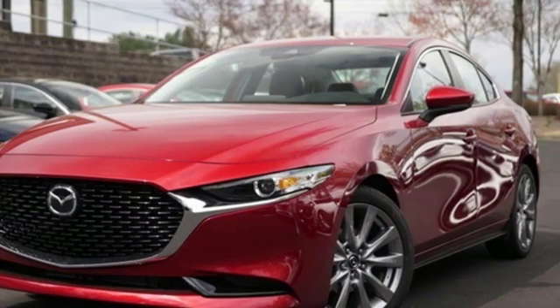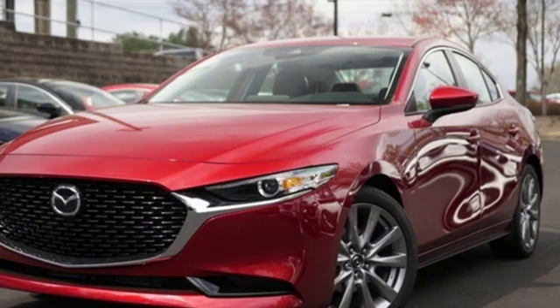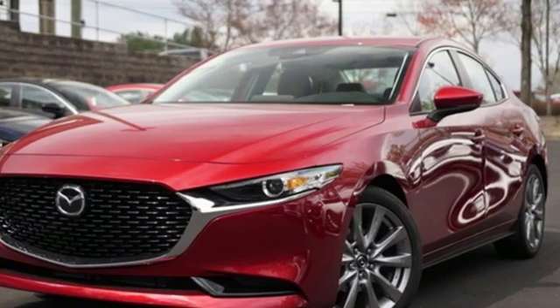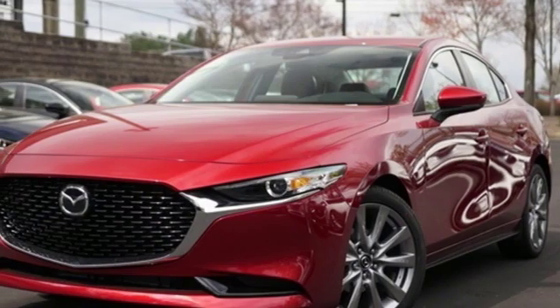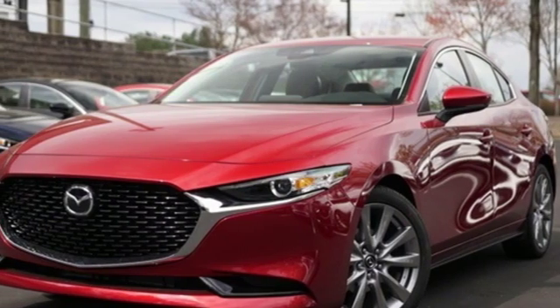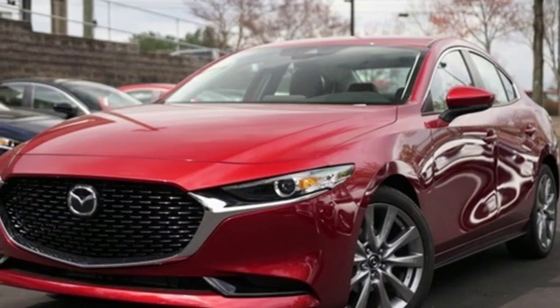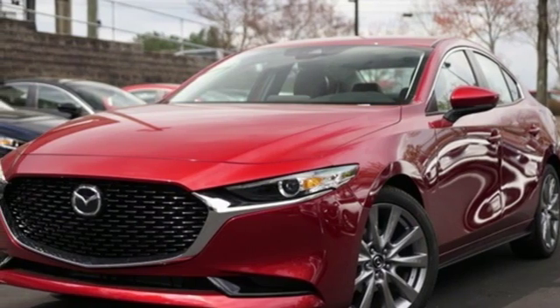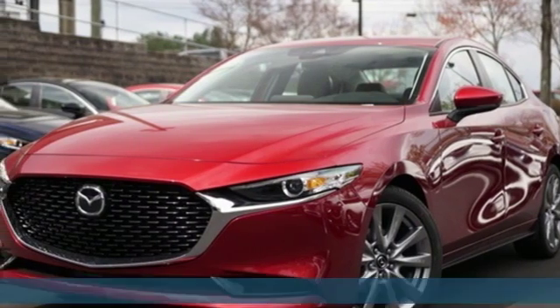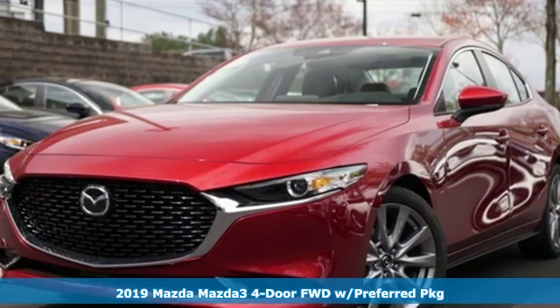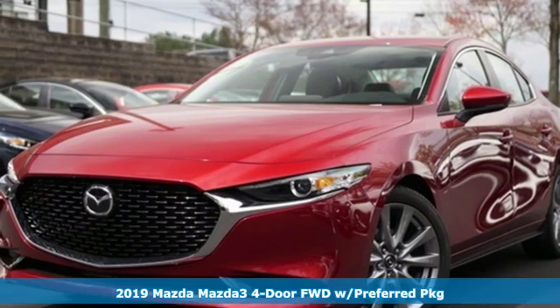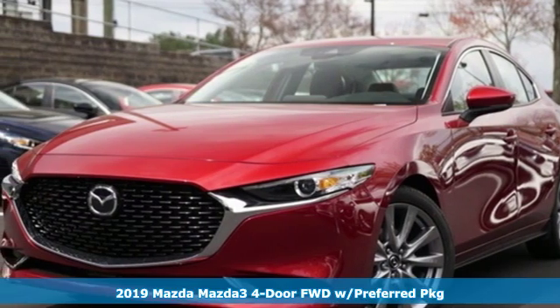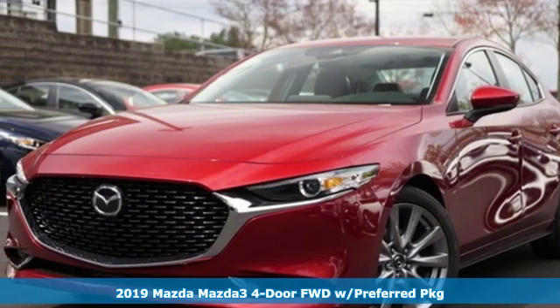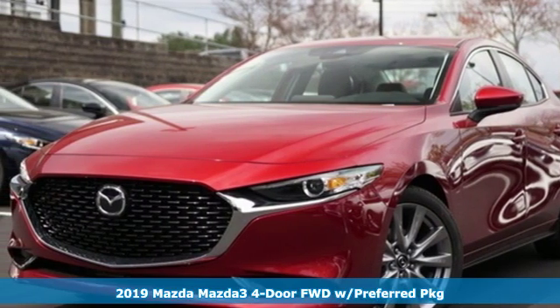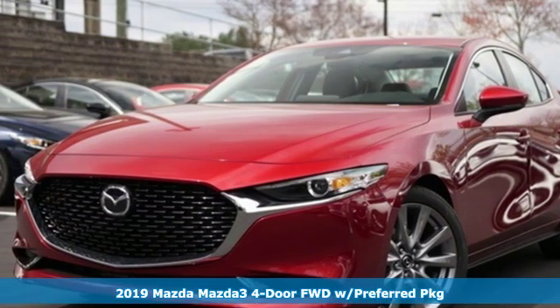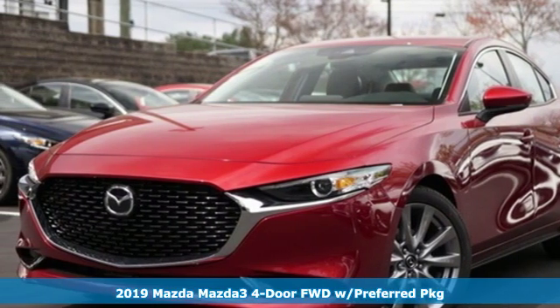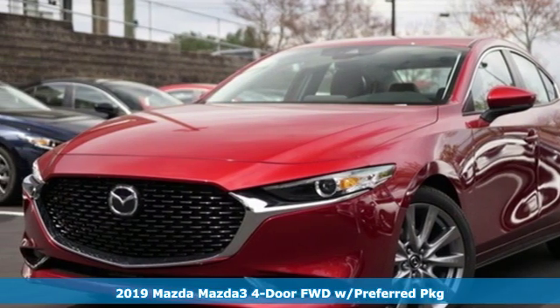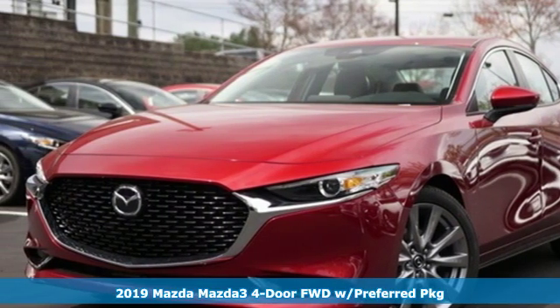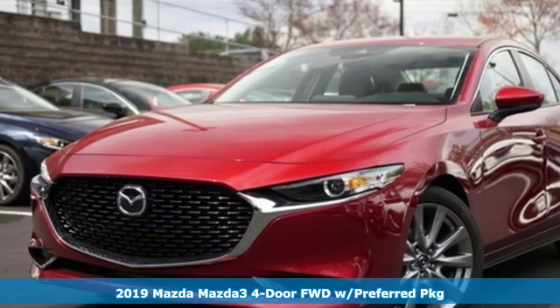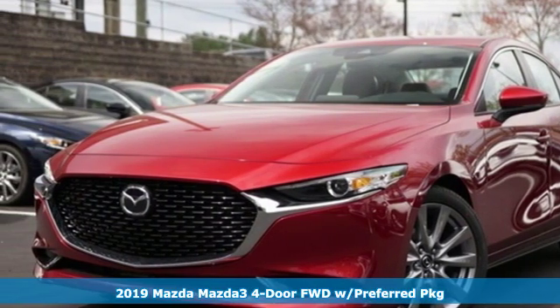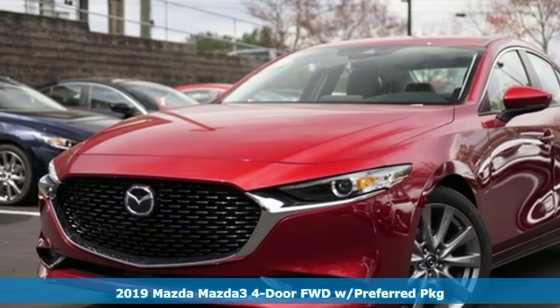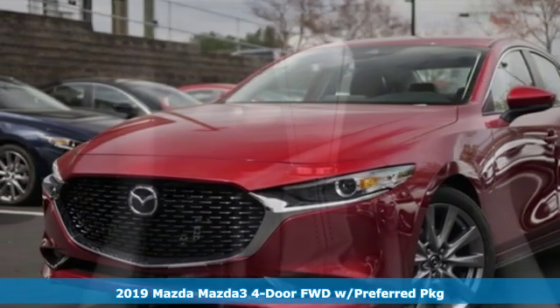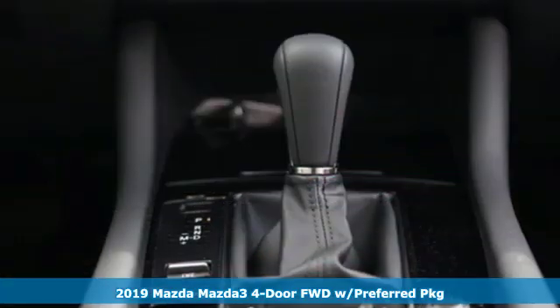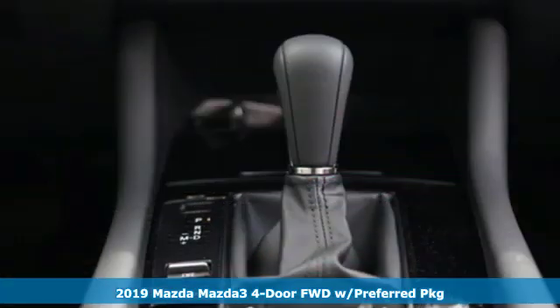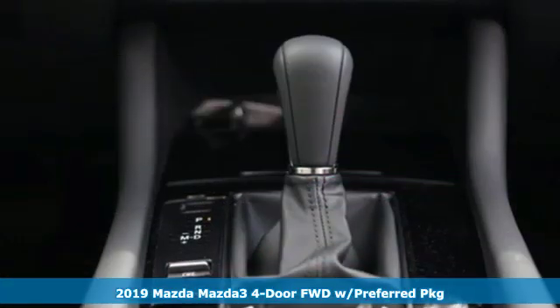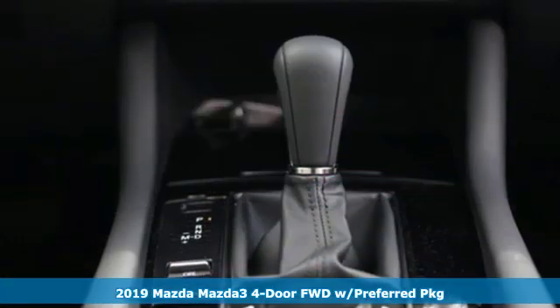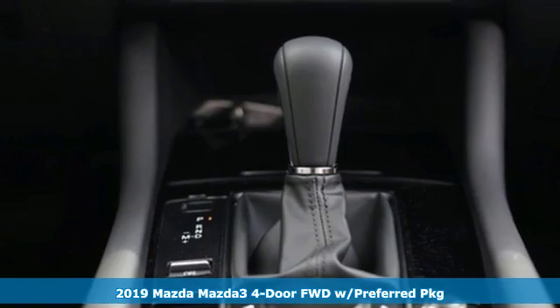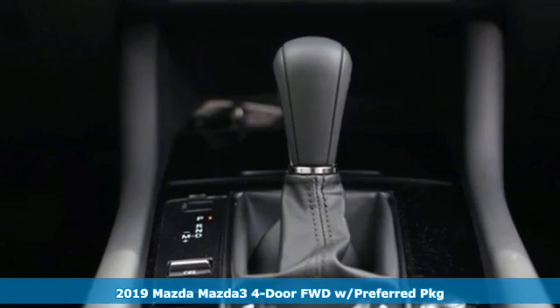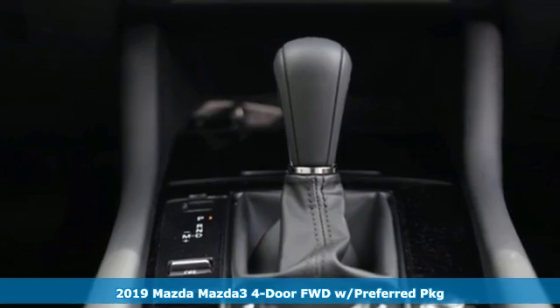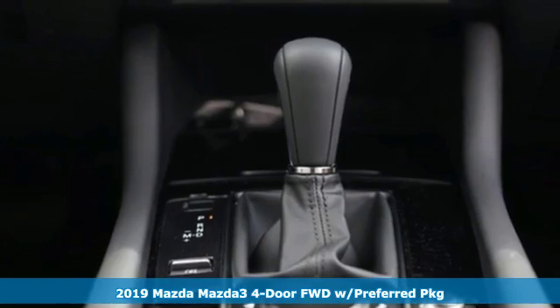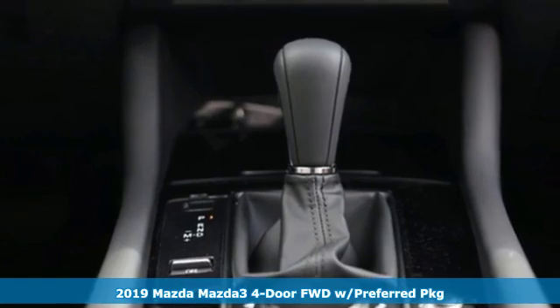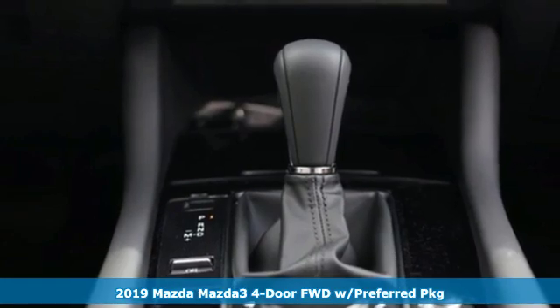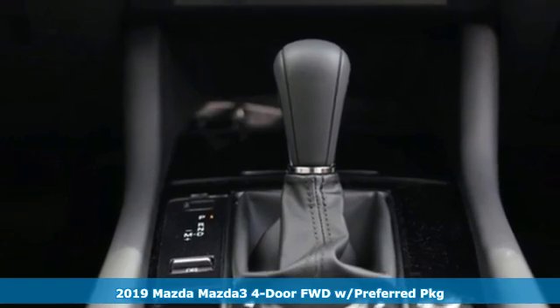Here's a new 2019 Mazda 3 4-door. For all the things that drive you, there's Mazda.